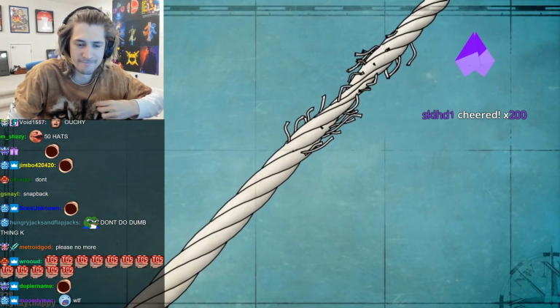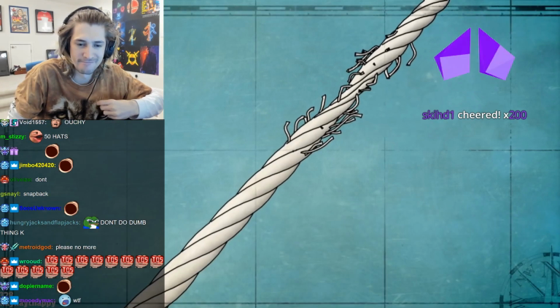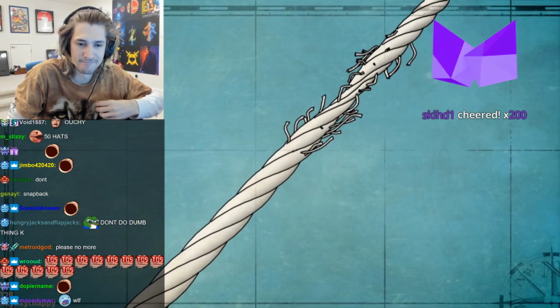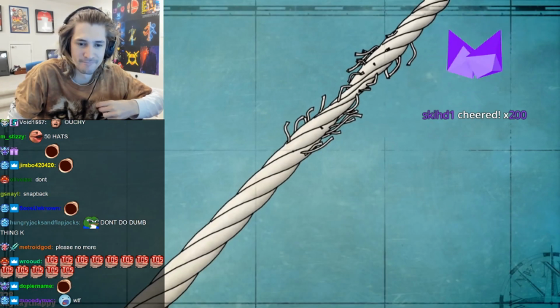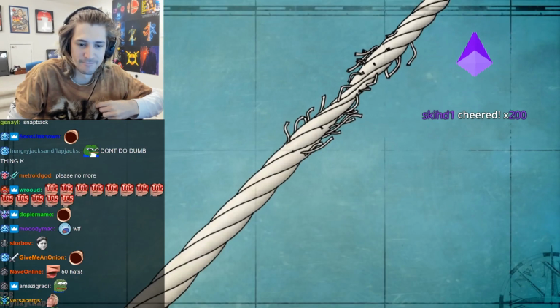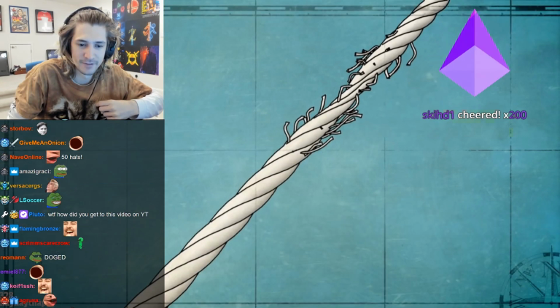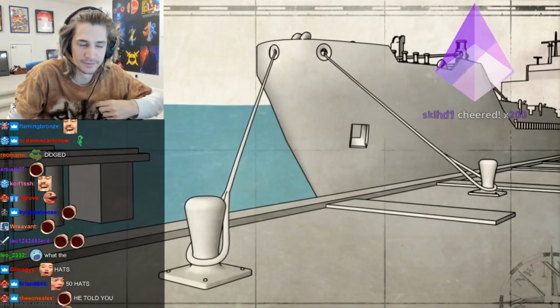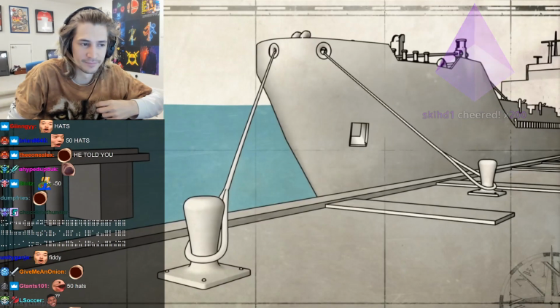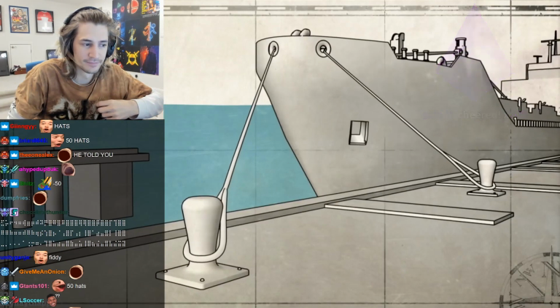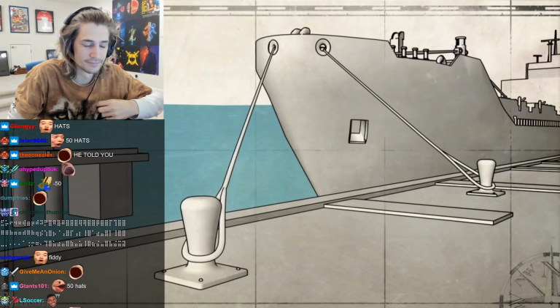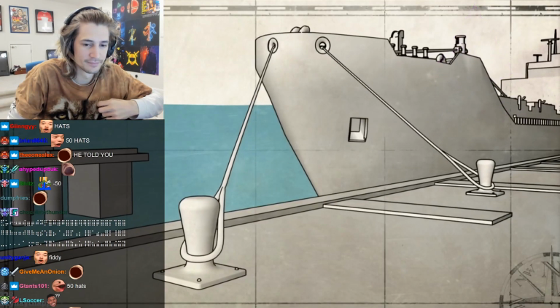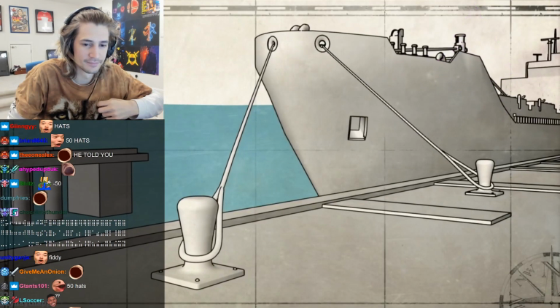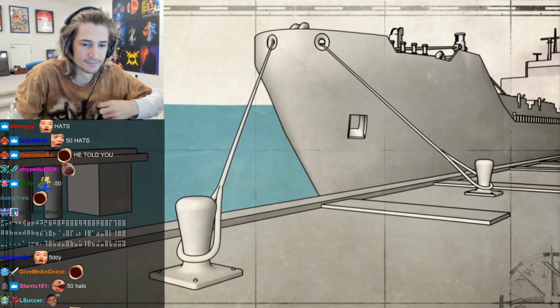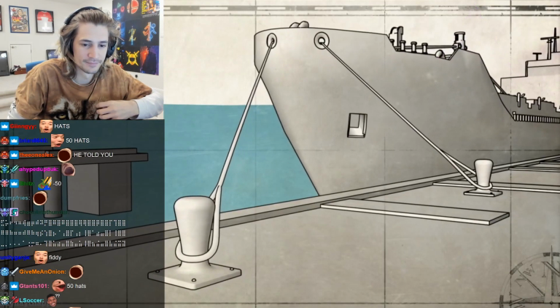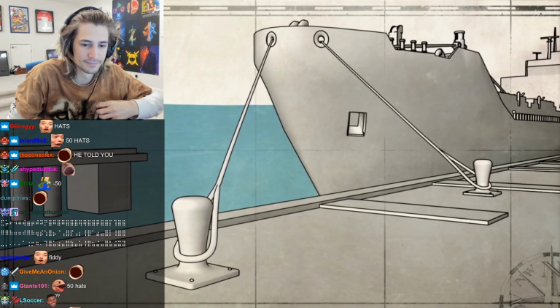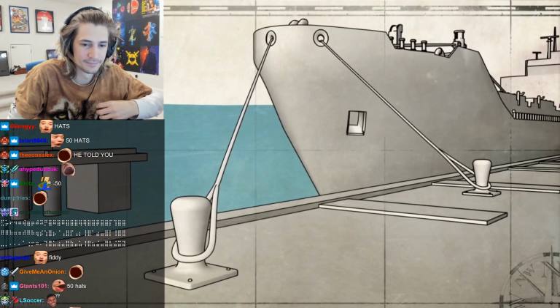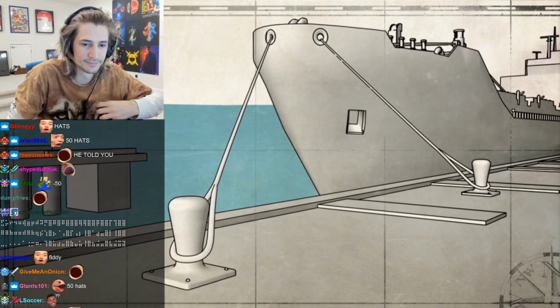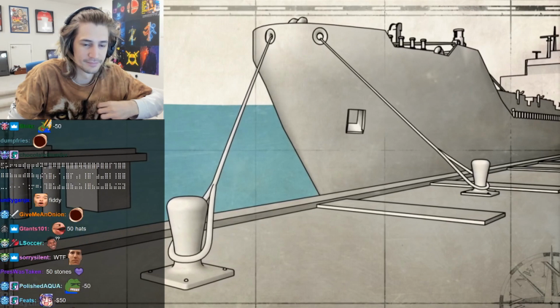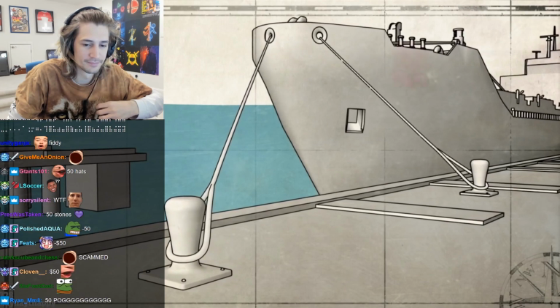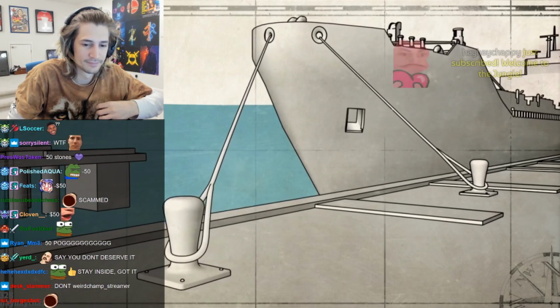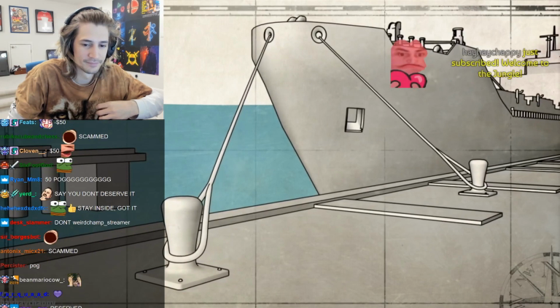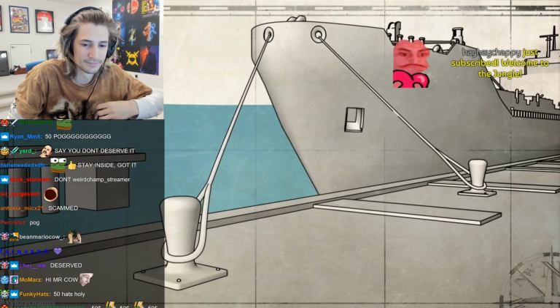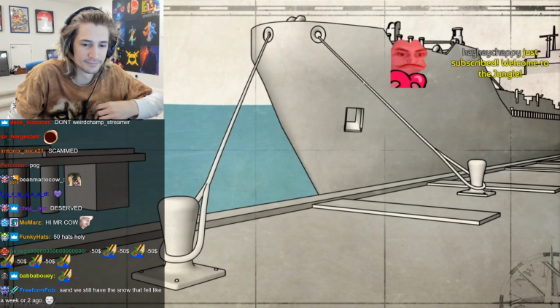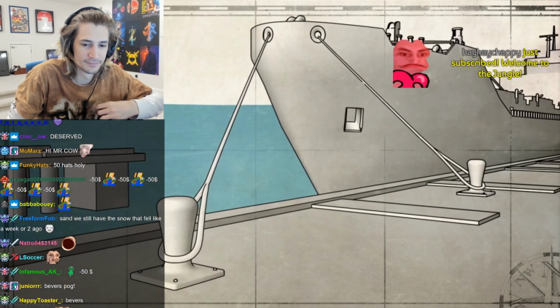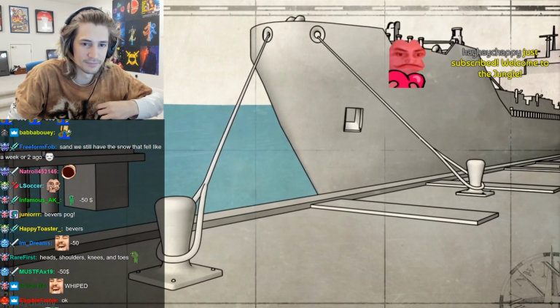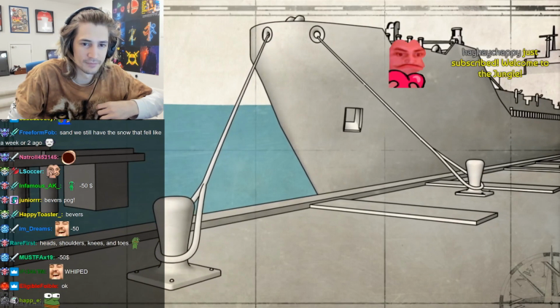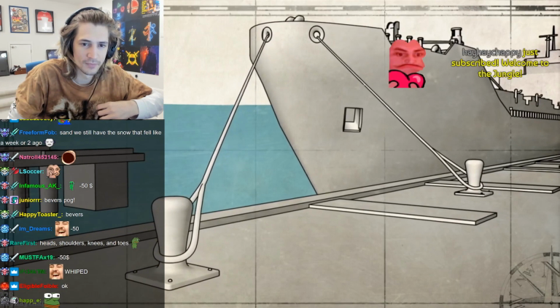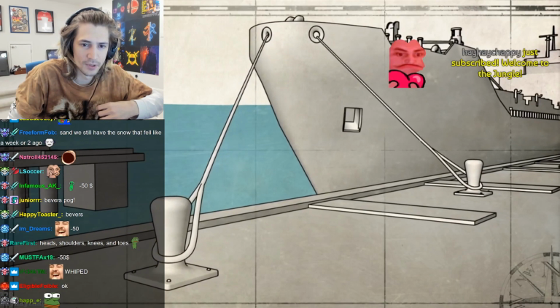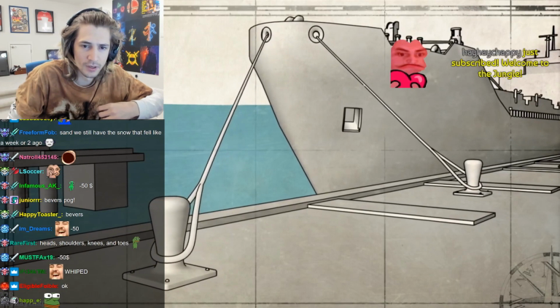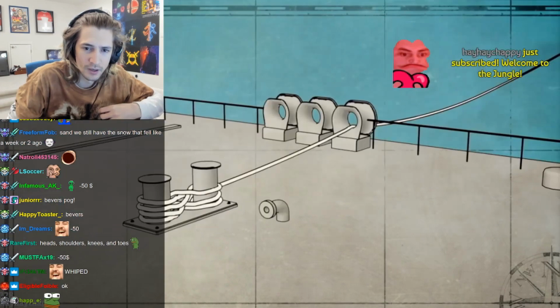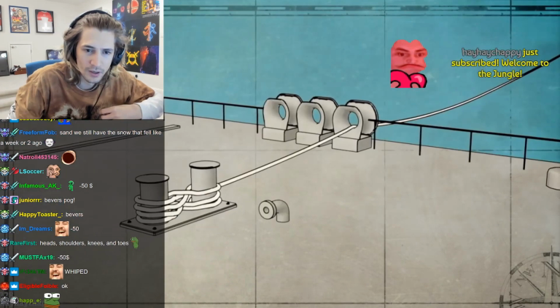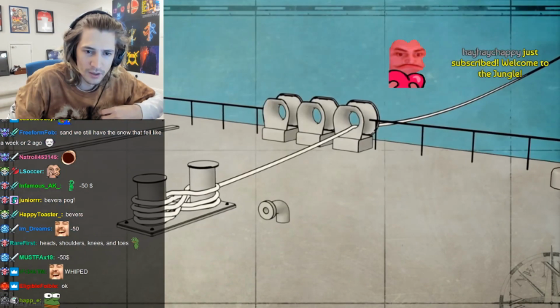A worn line, the wrong line, or a line under too much tension can part, snapback, and recoil.